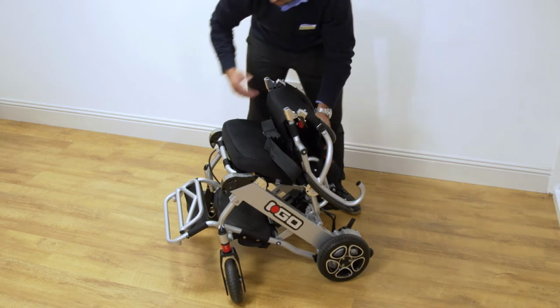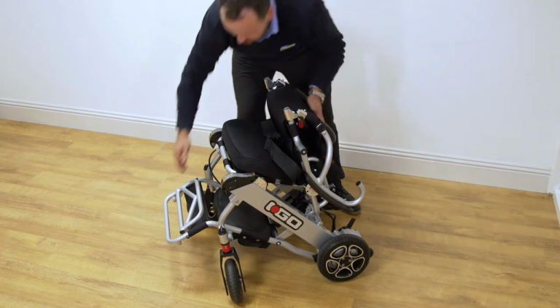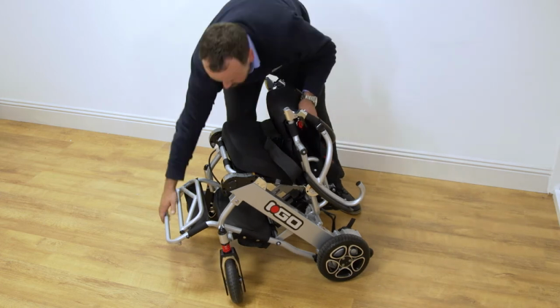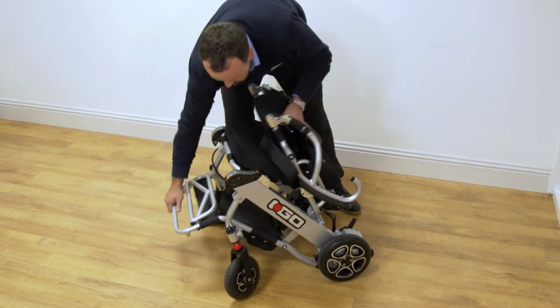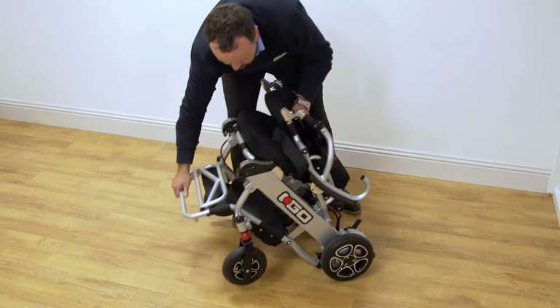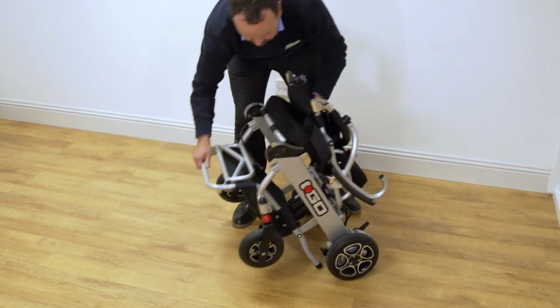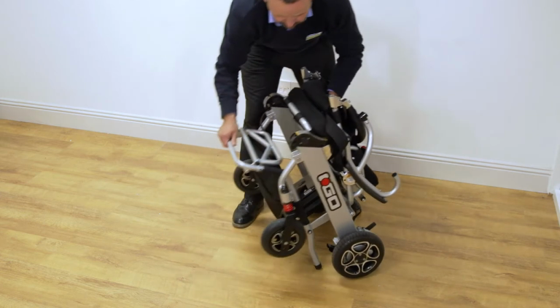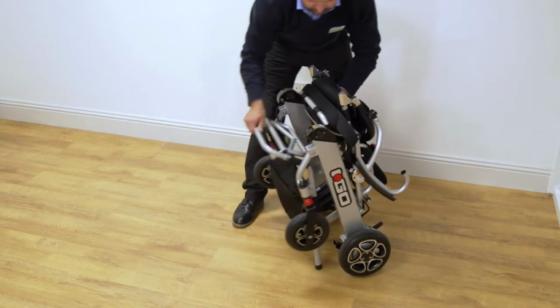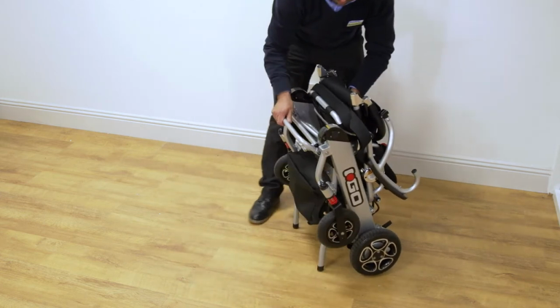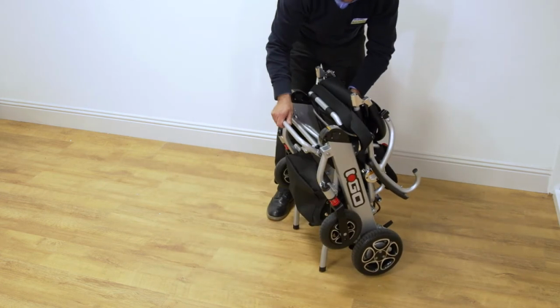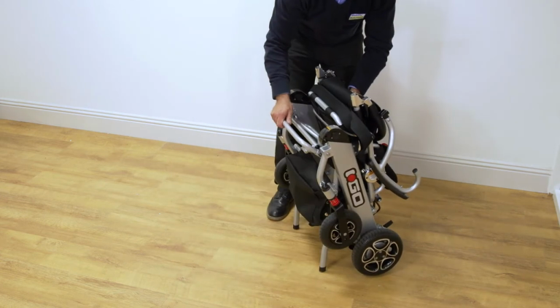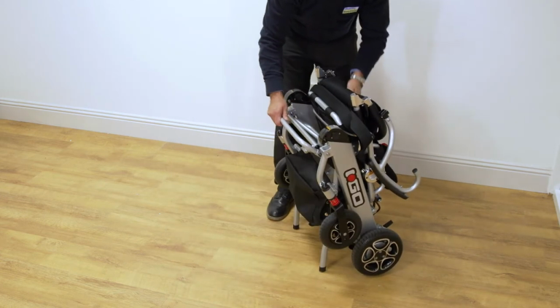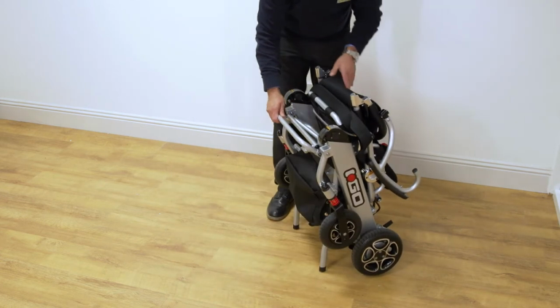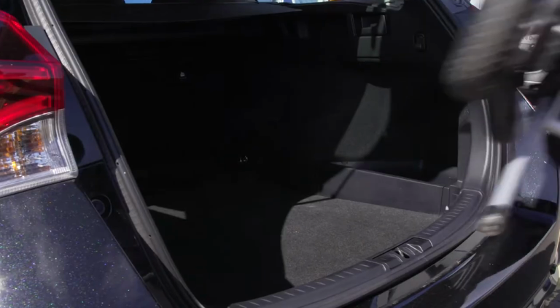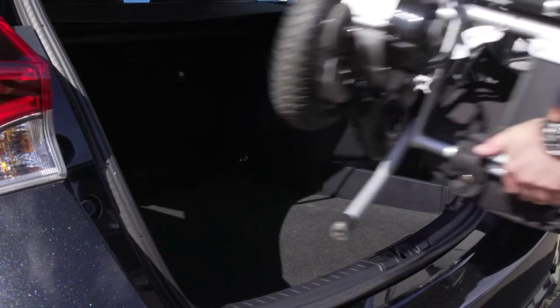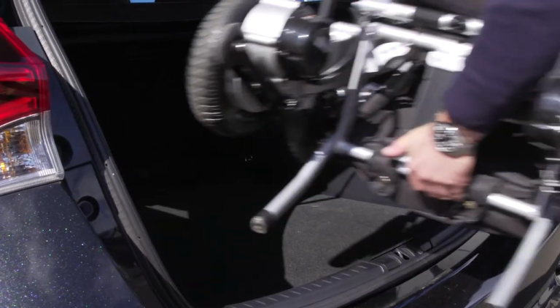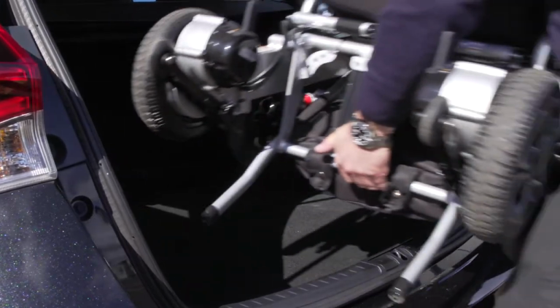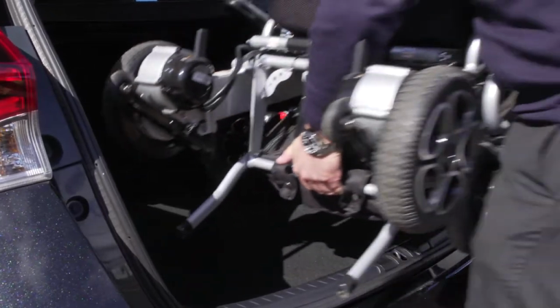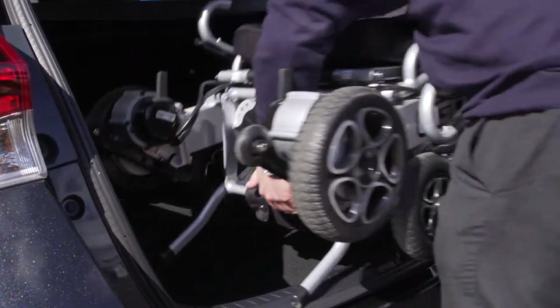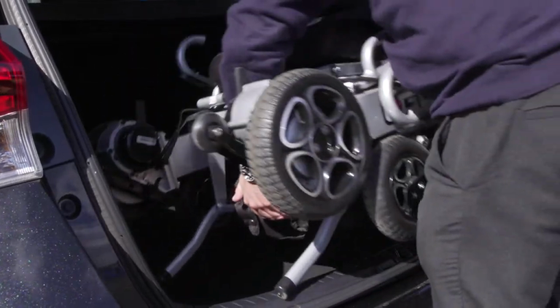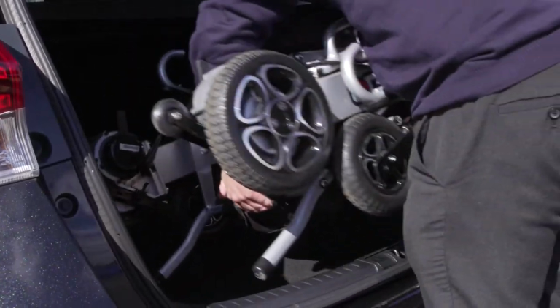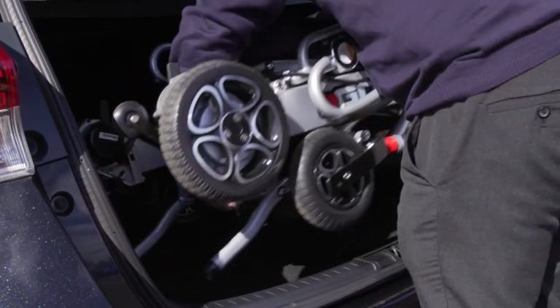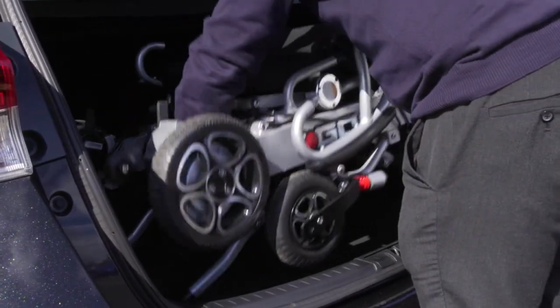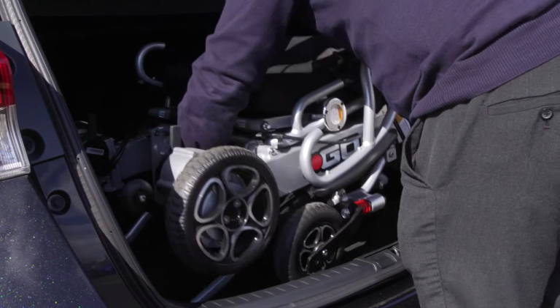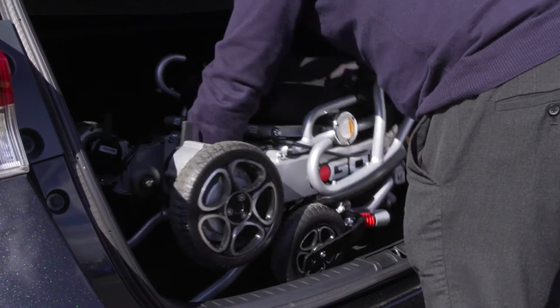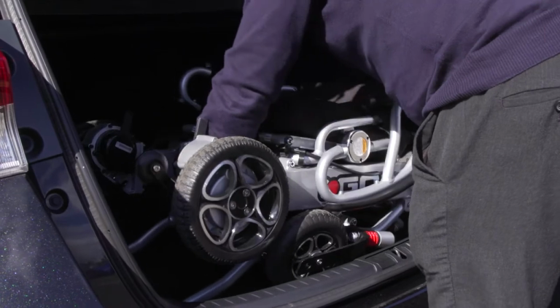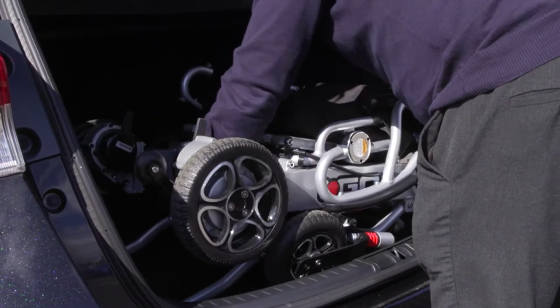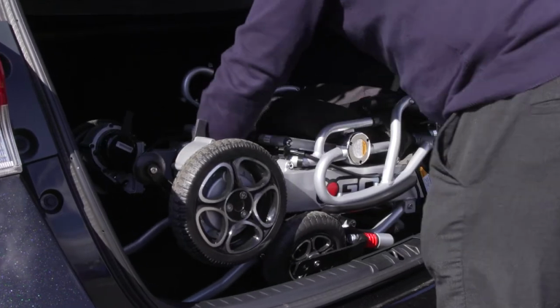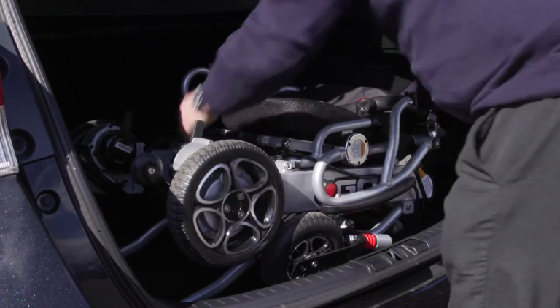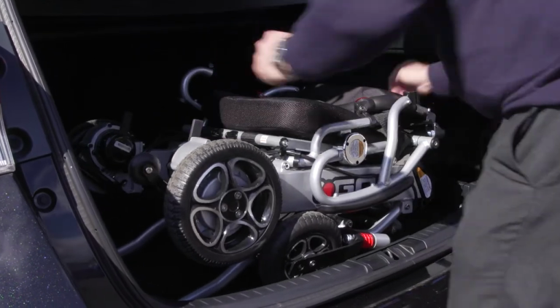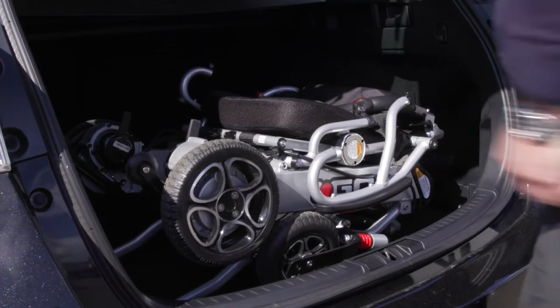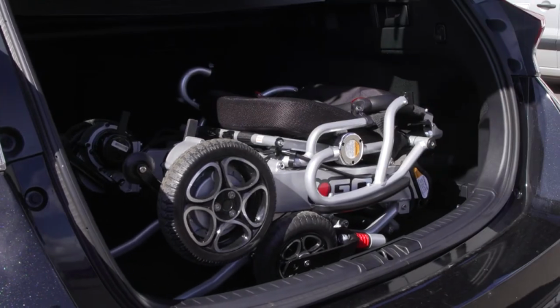With the batteries removed, the chair weighs only 19.8 kilograms, meaning that it is light enough to lift into the boot of your car.